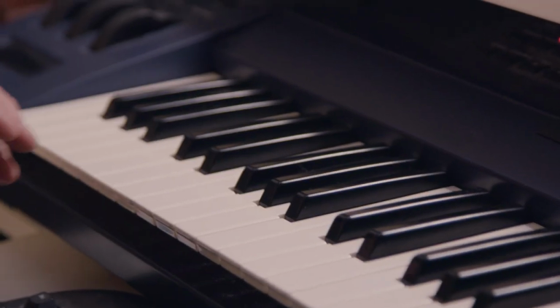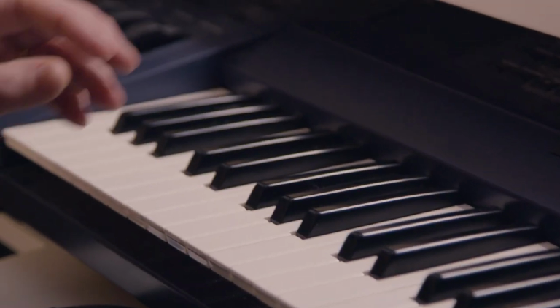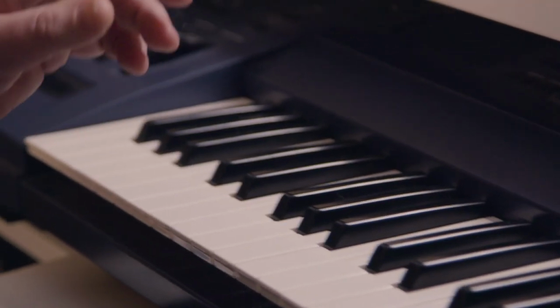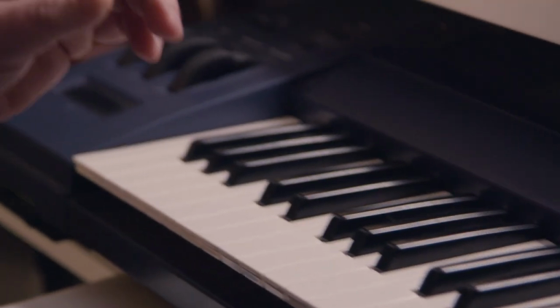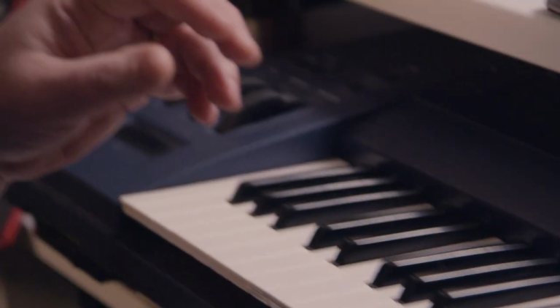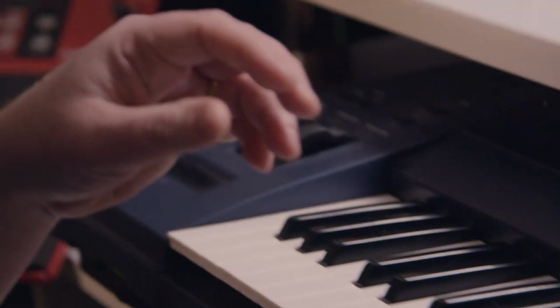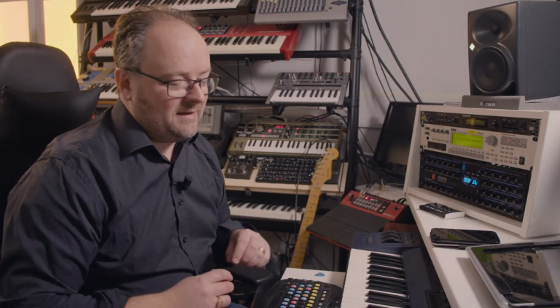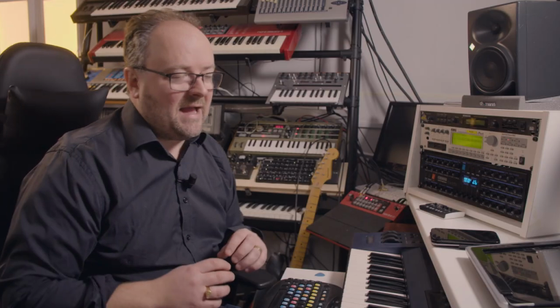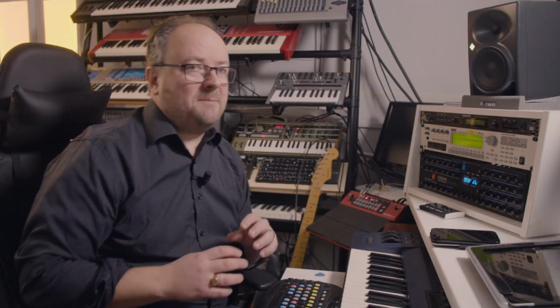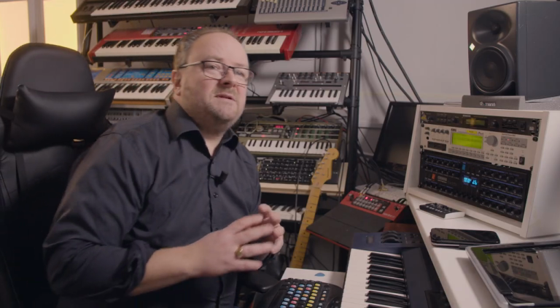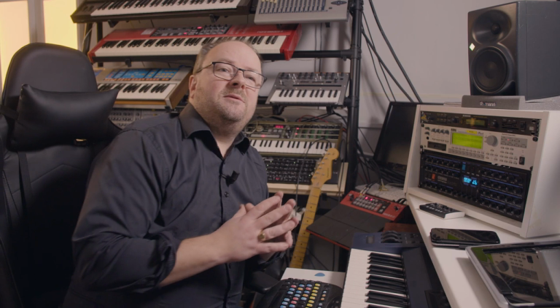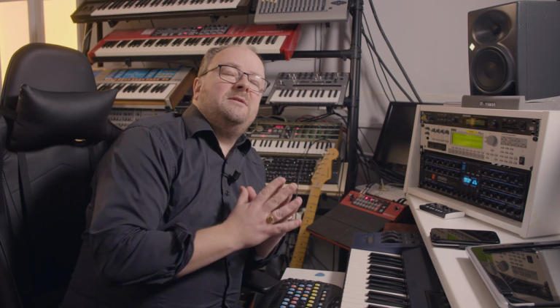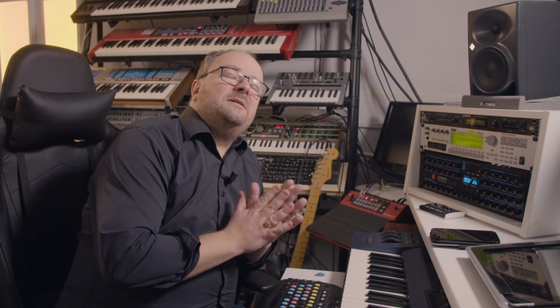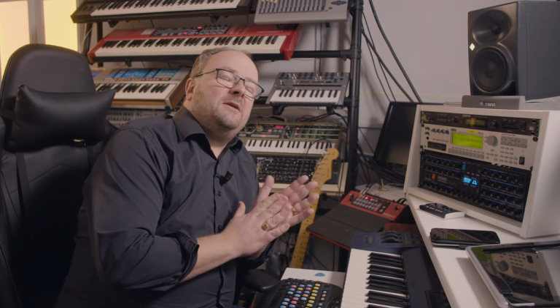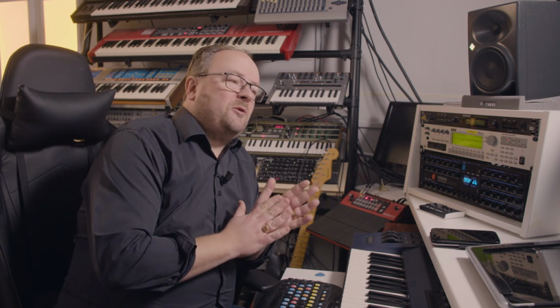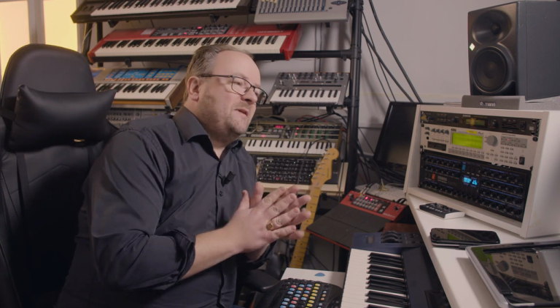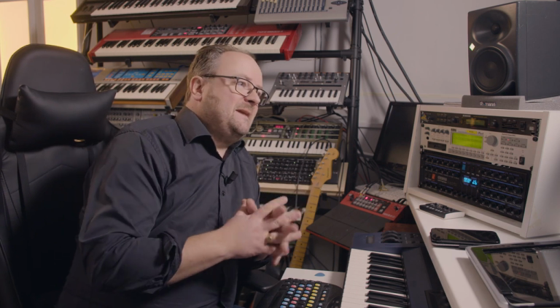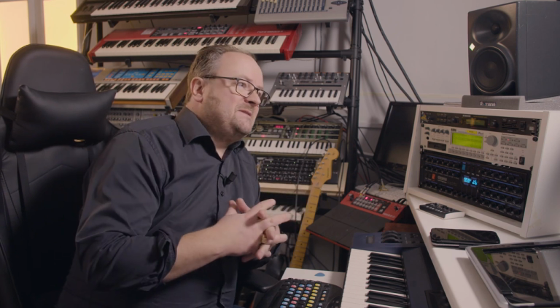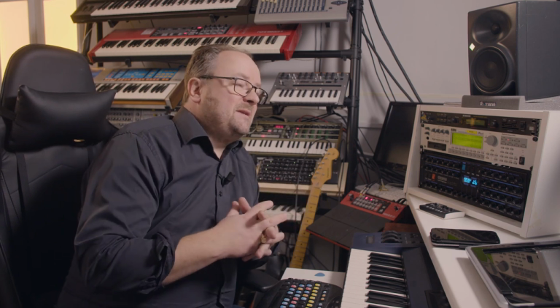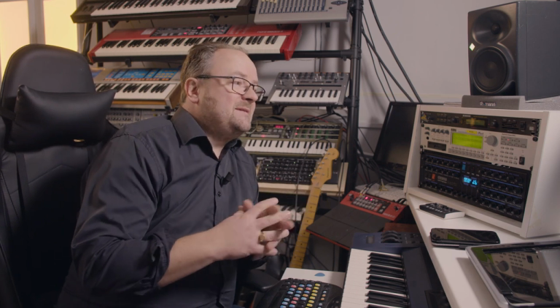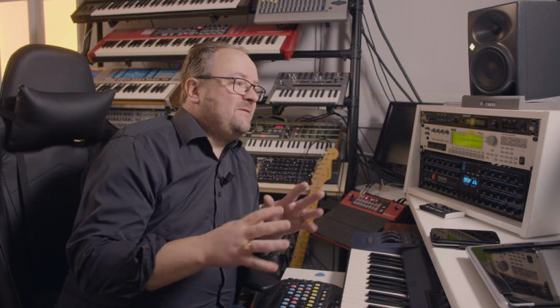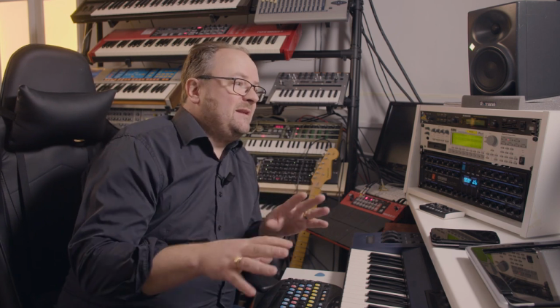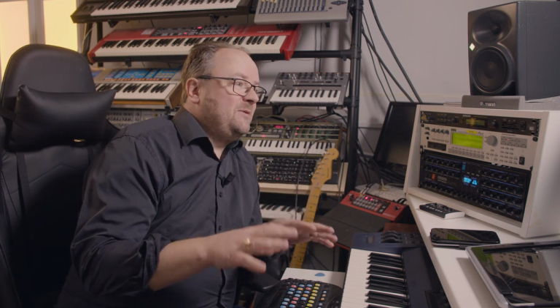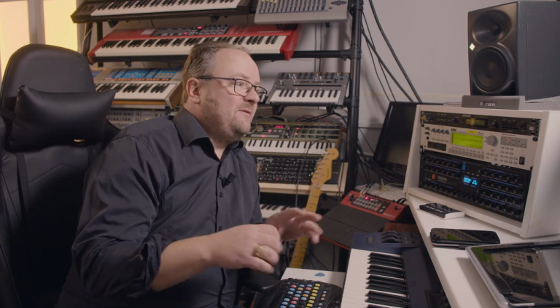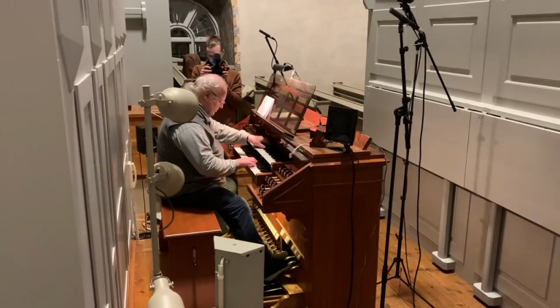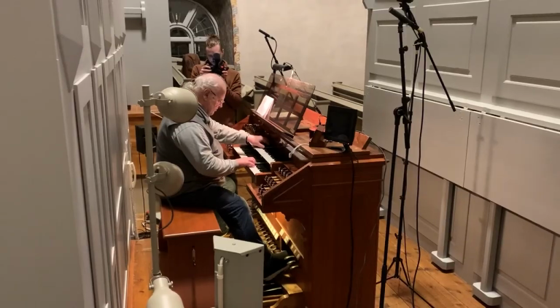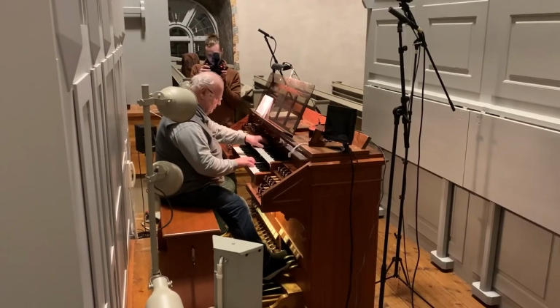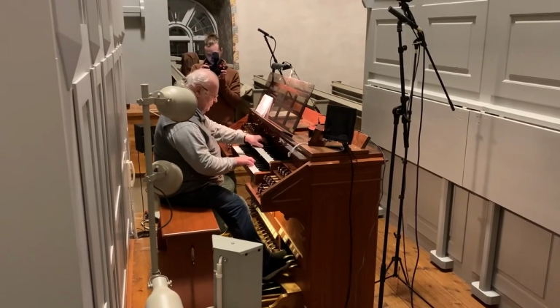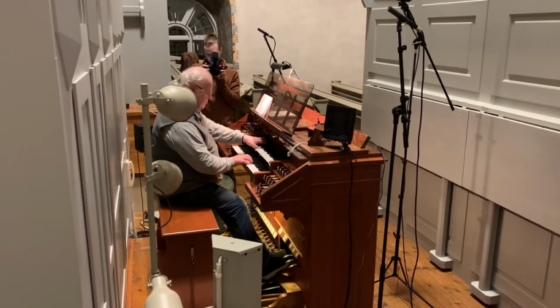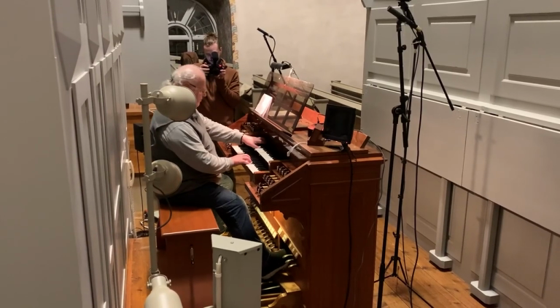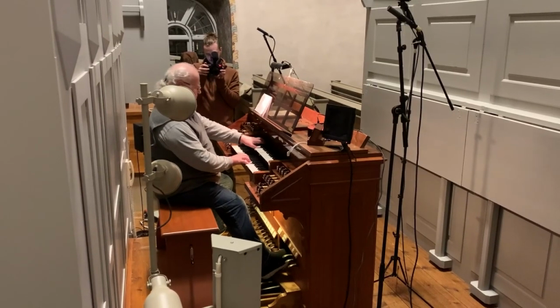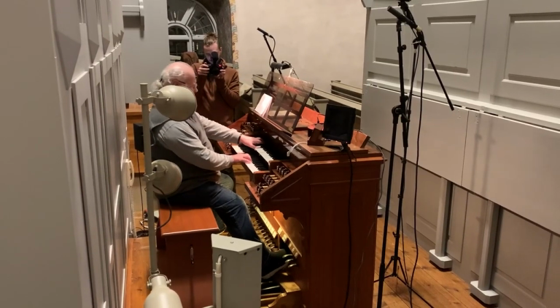For me, I absolutely adore this instrument. It really feels like sitting there.